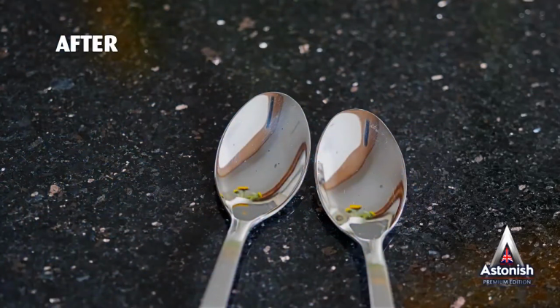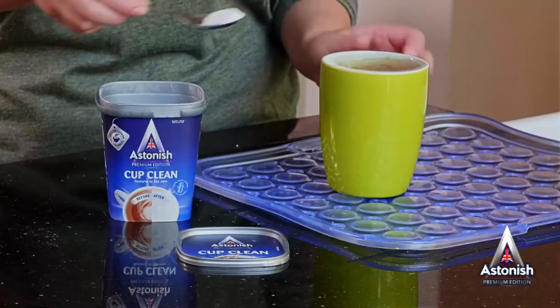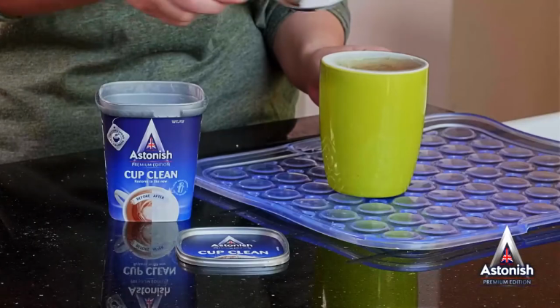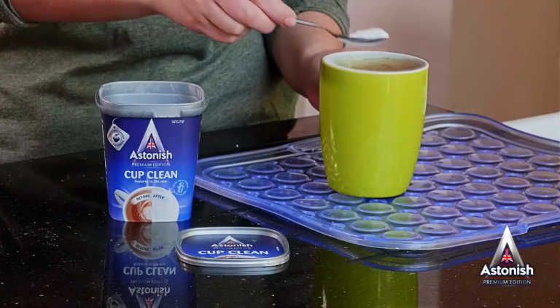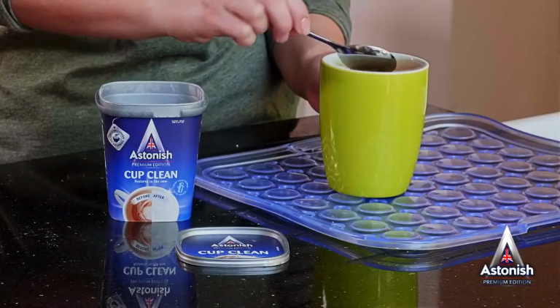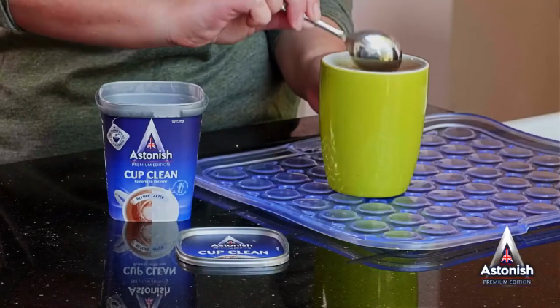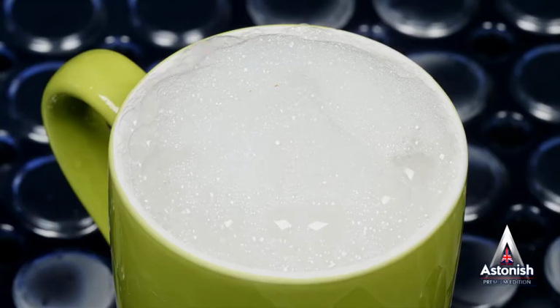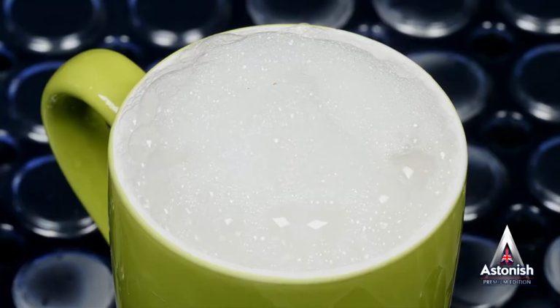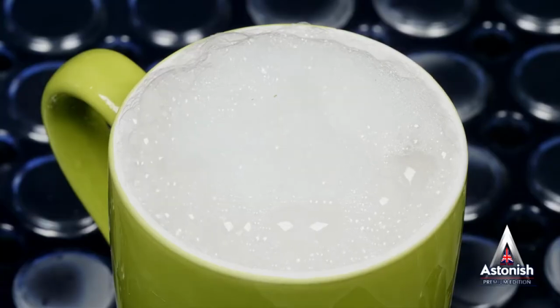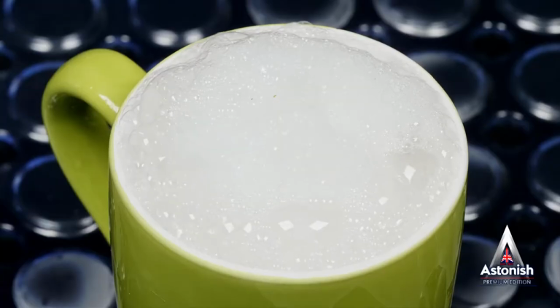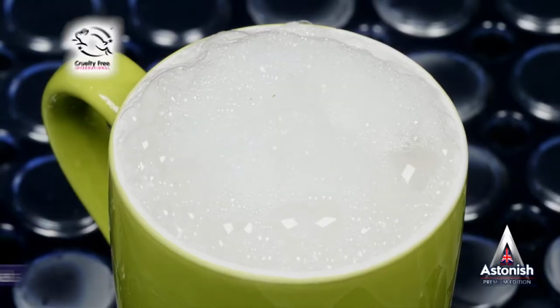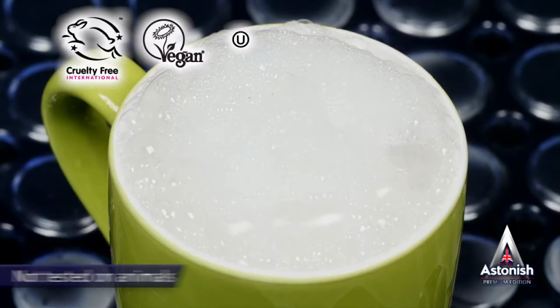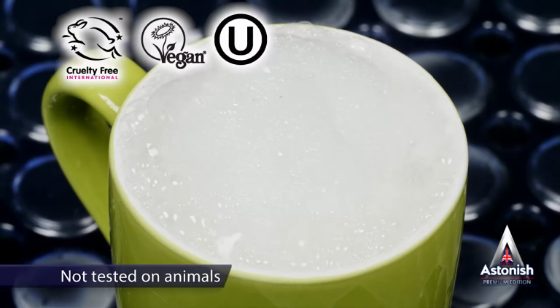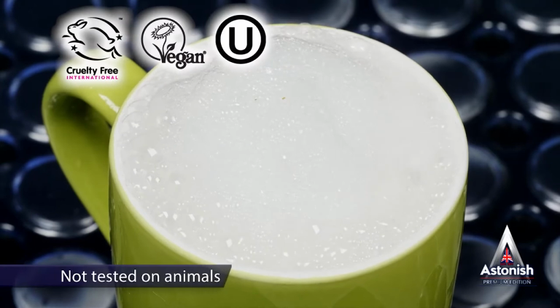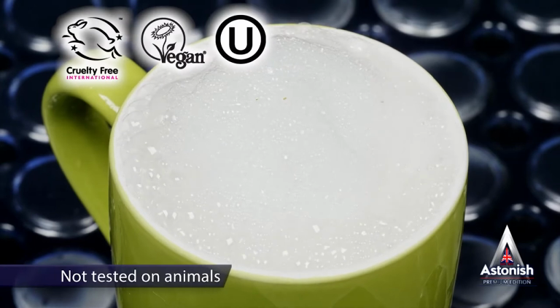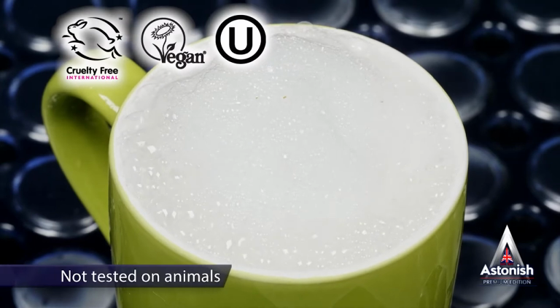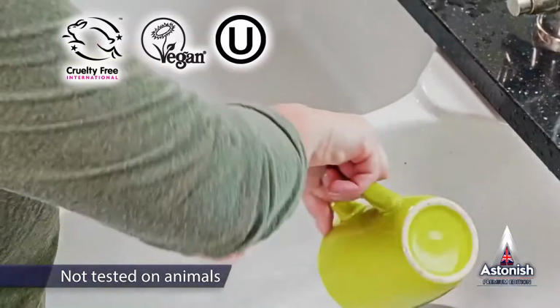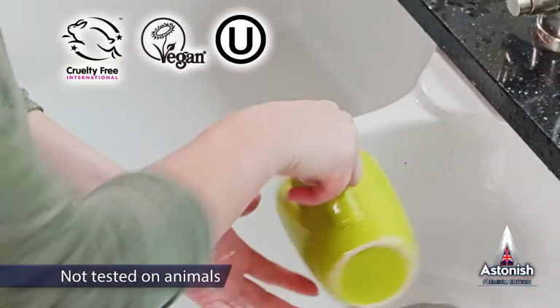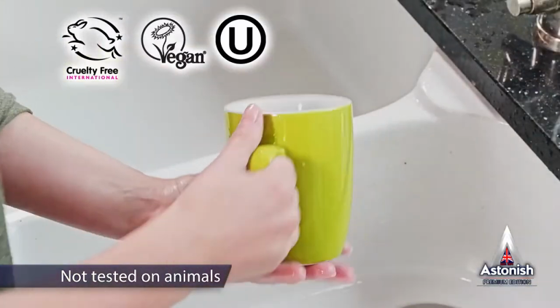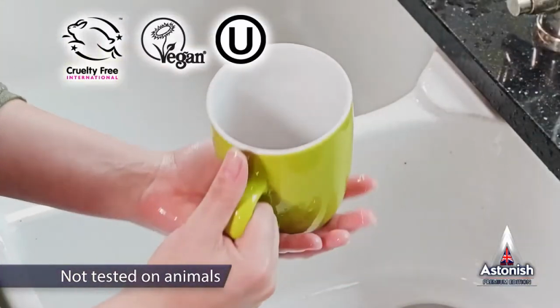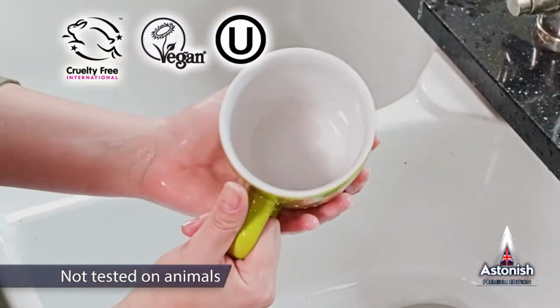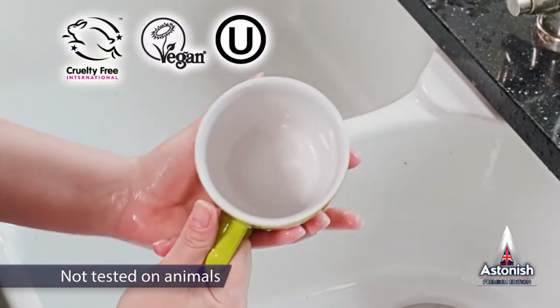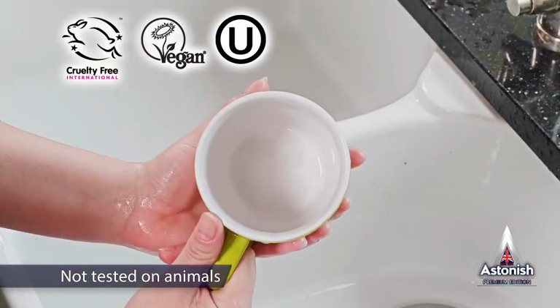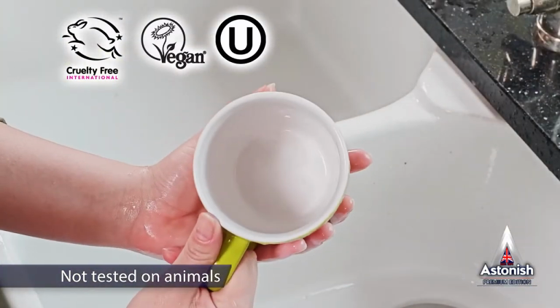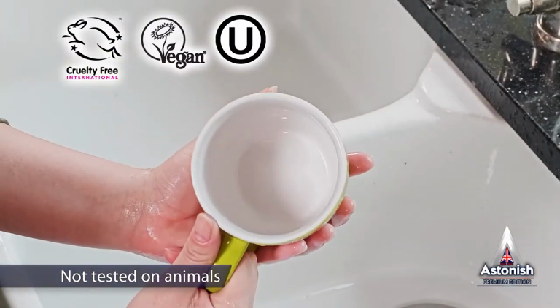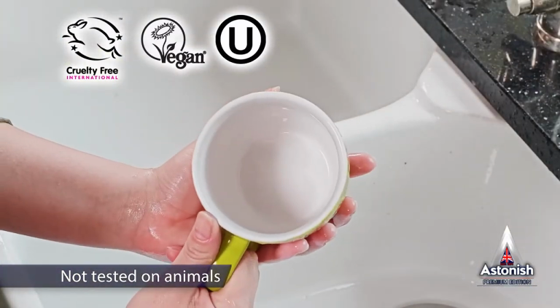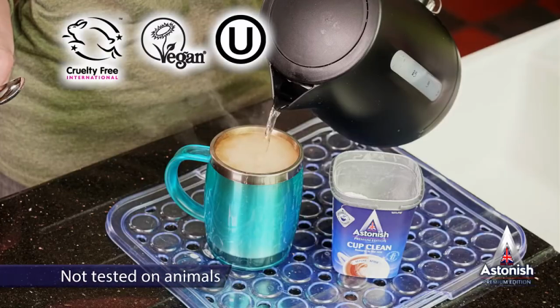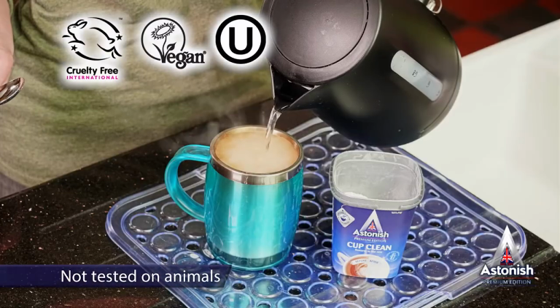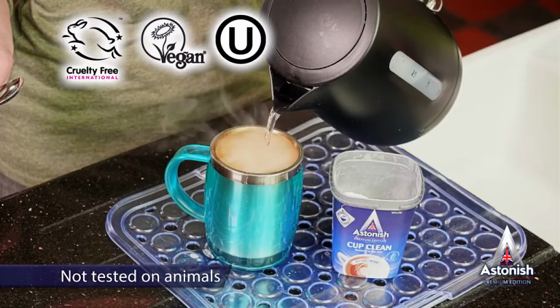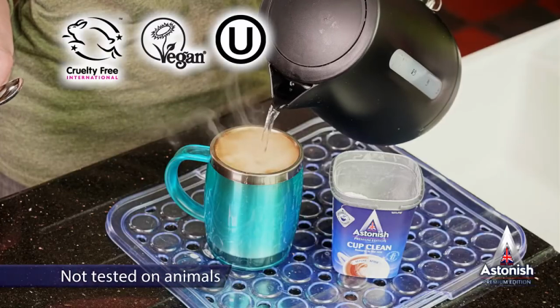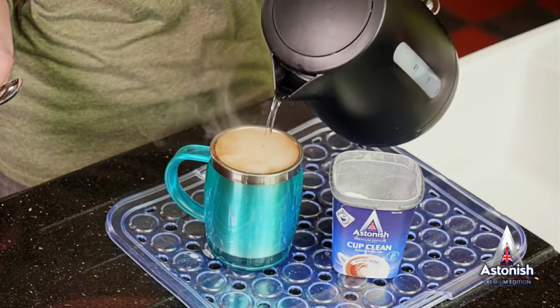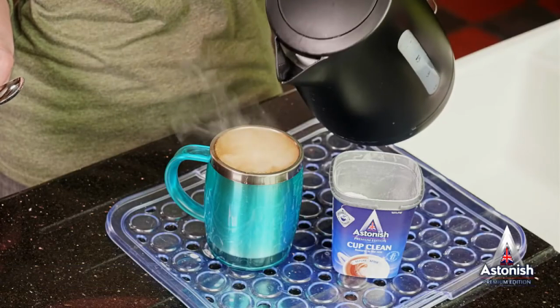At Astonish, we're proud to say that Cup Clean, like all our products, is not tested on animals and contains no animal ingredients.